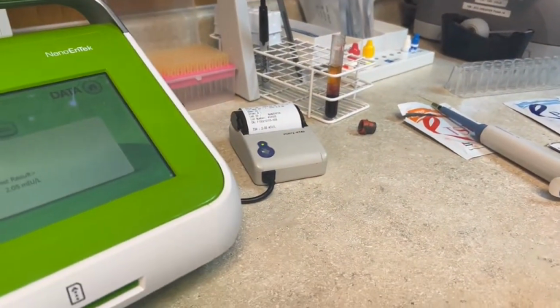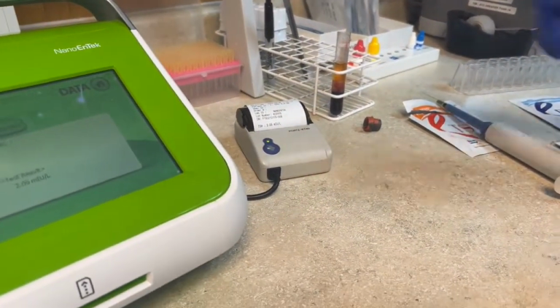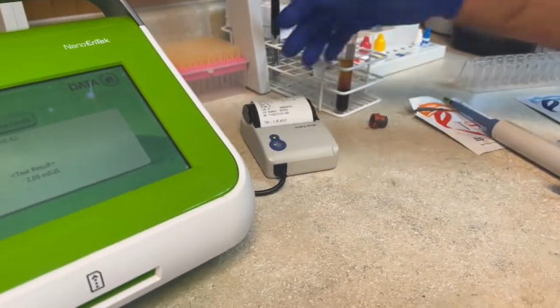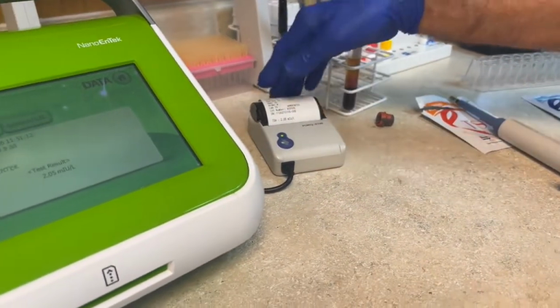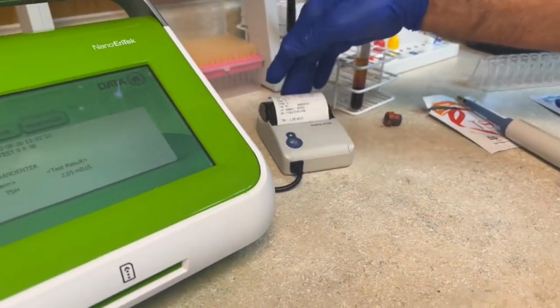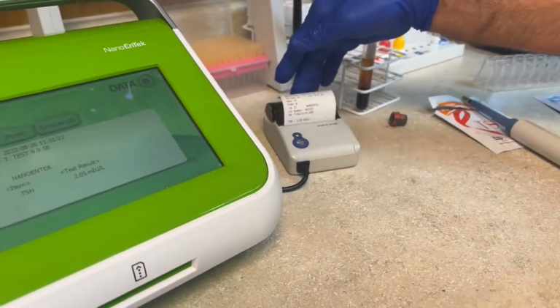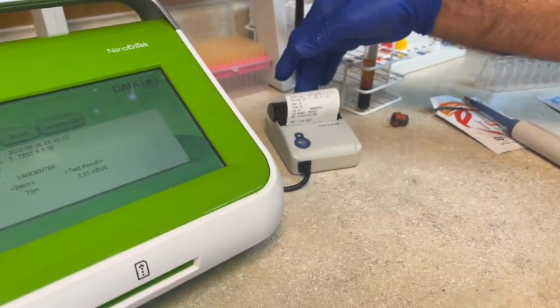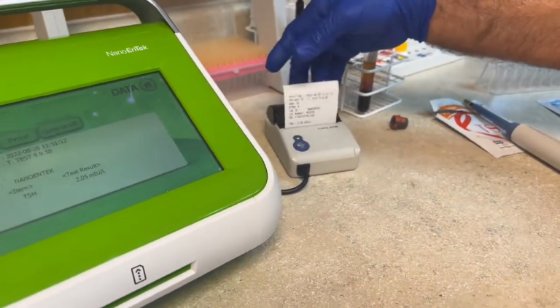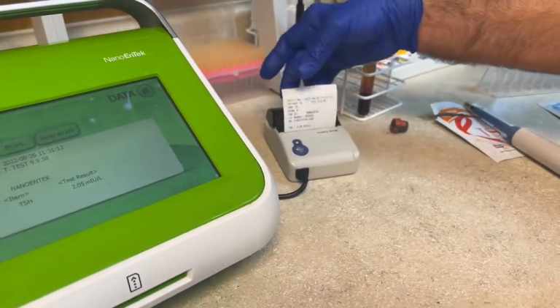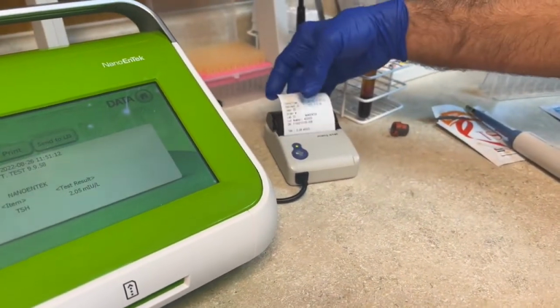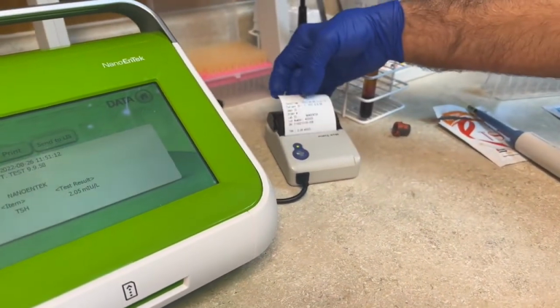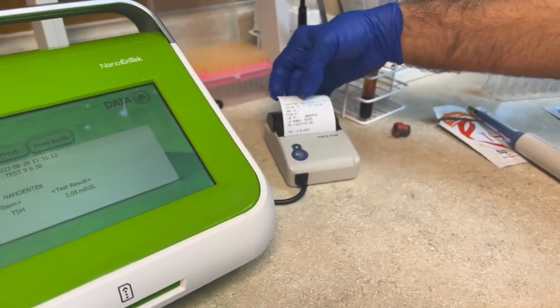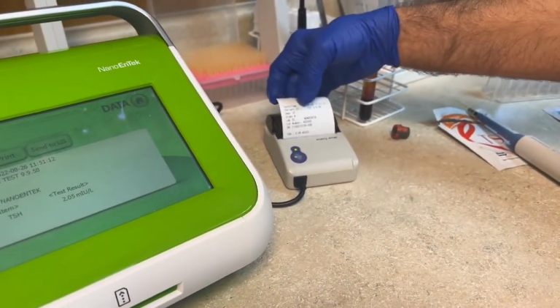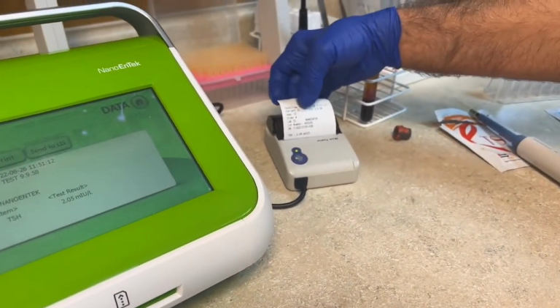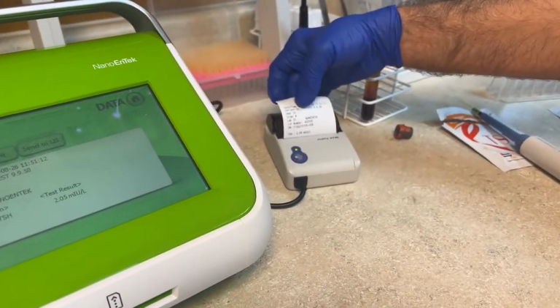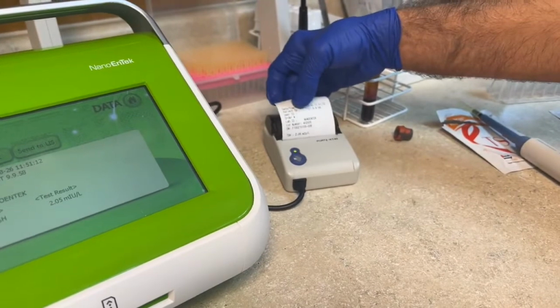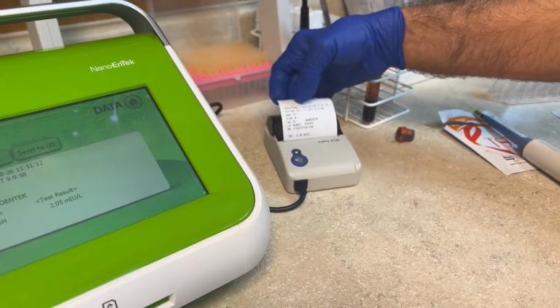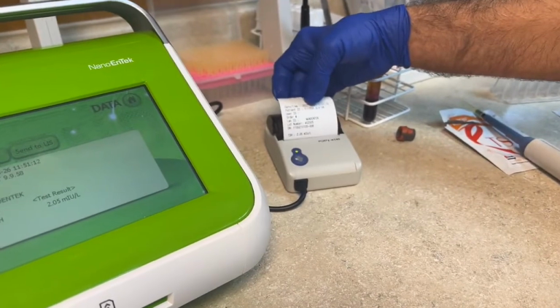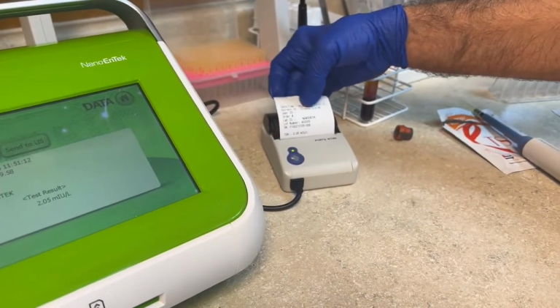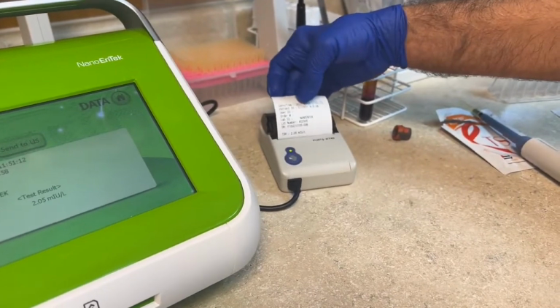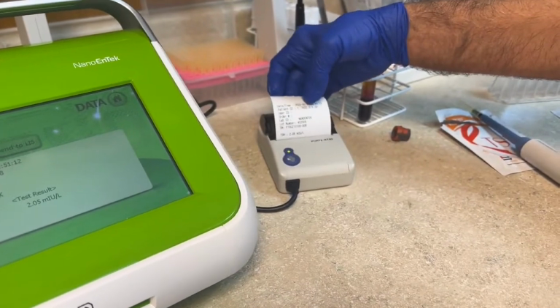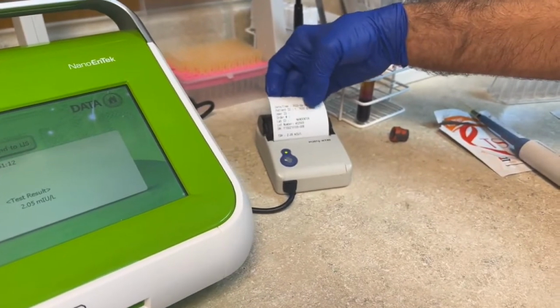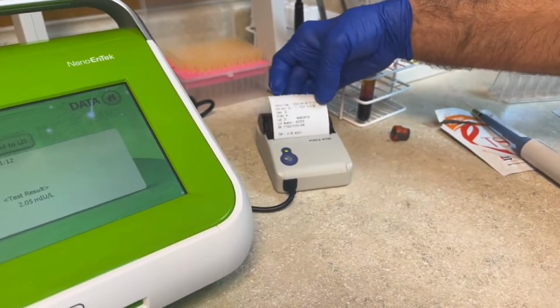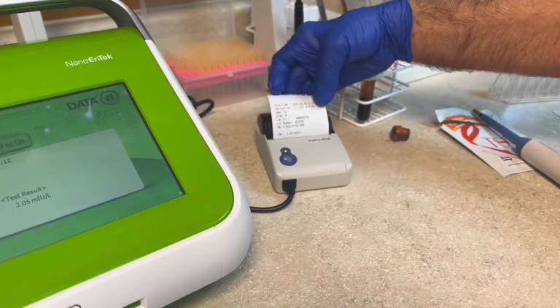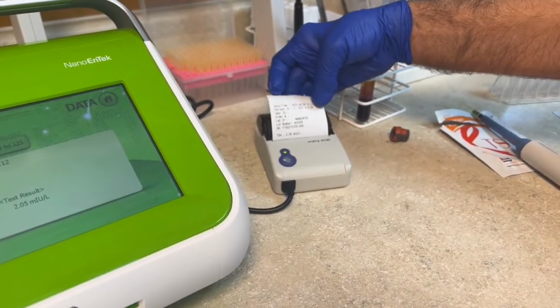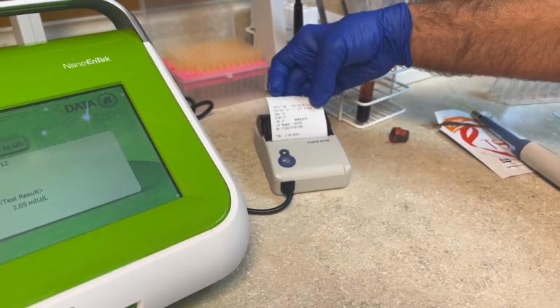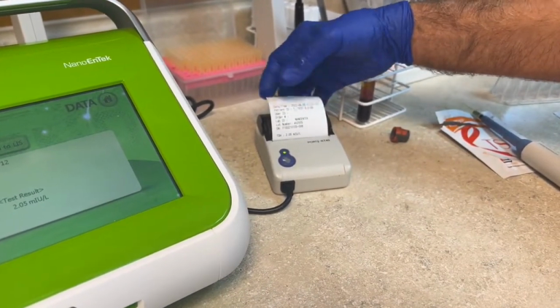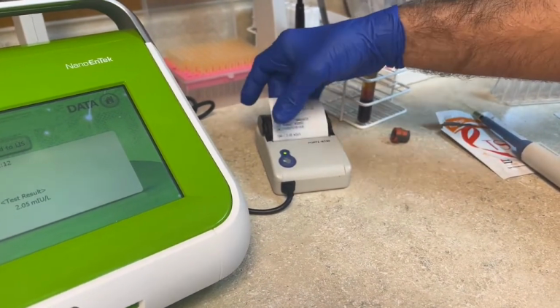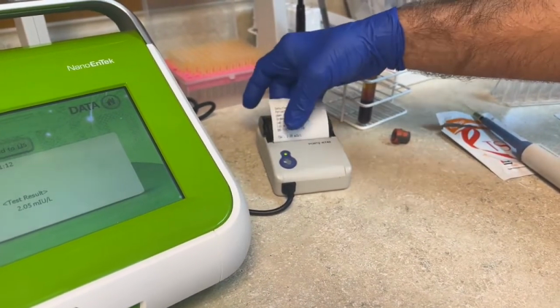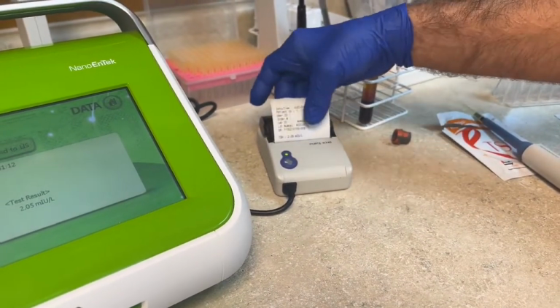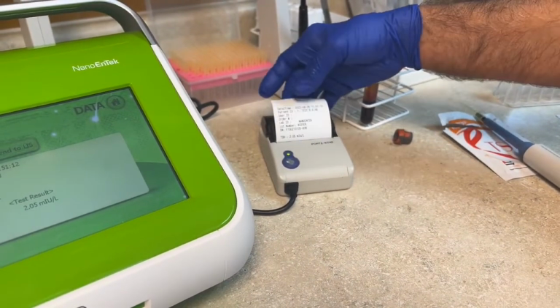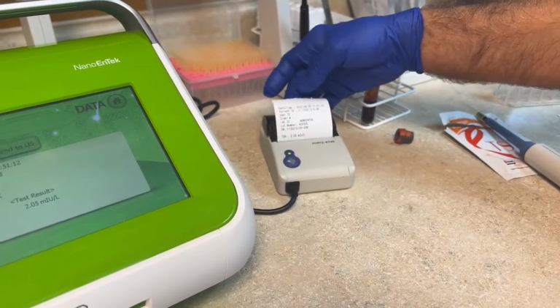There's your result. It has your name, T-test, birth date, and the result.